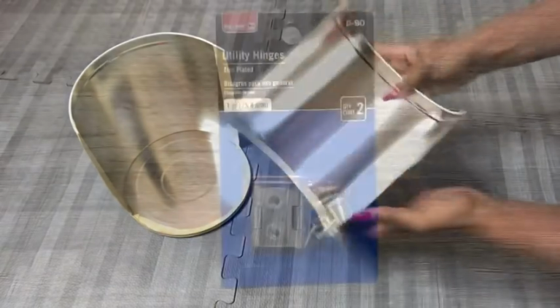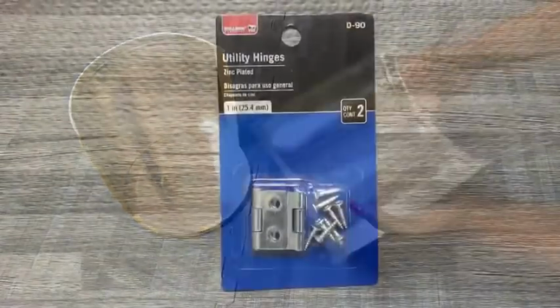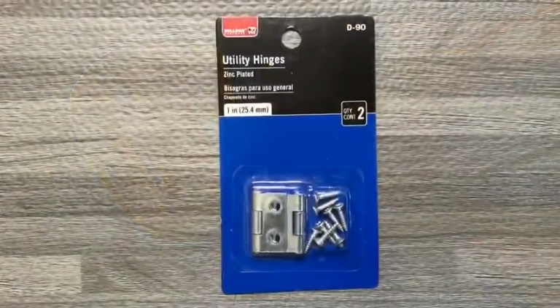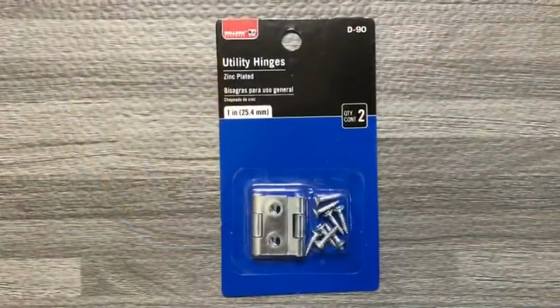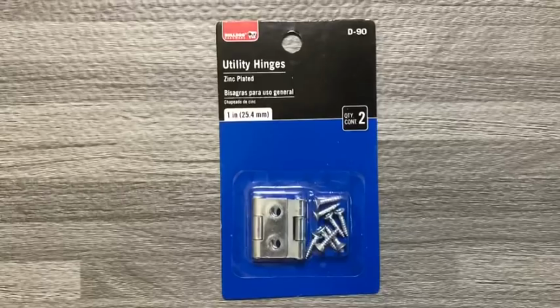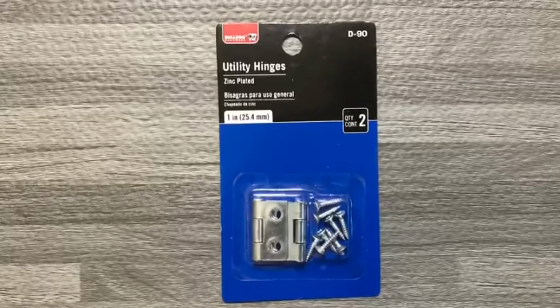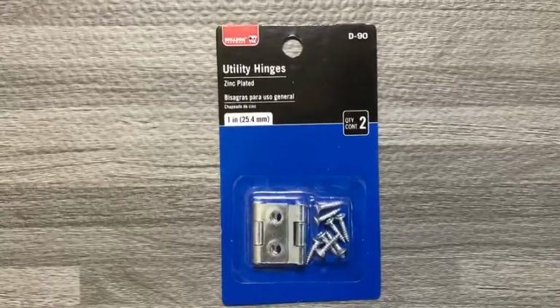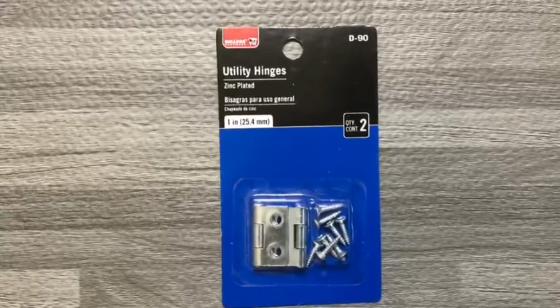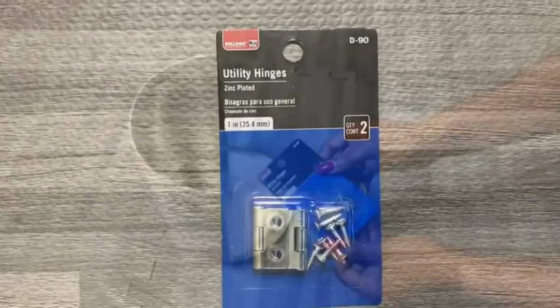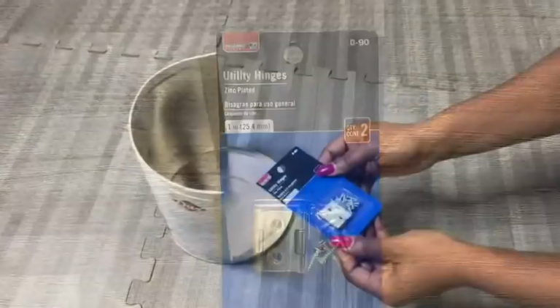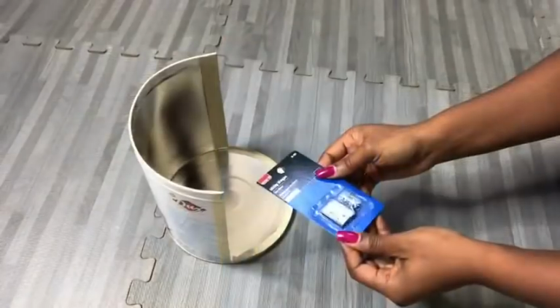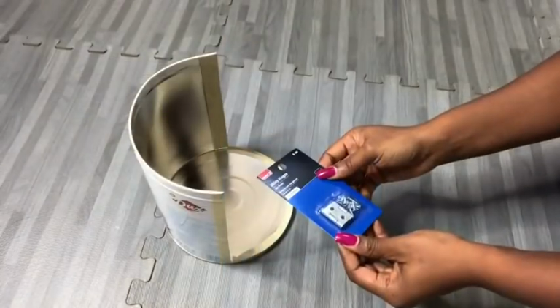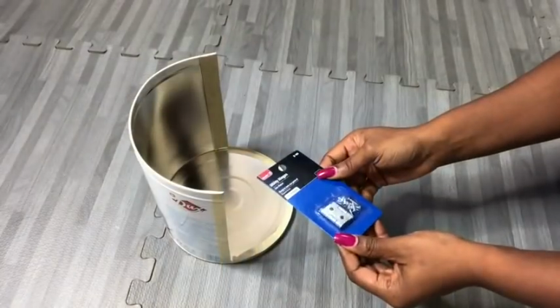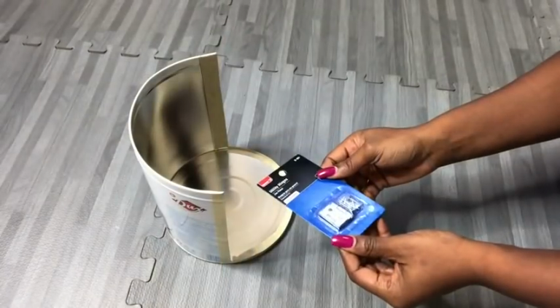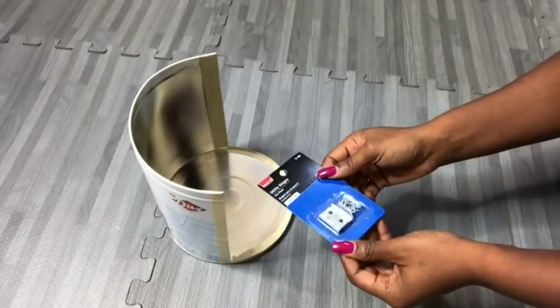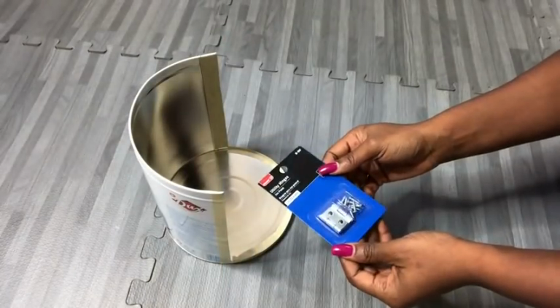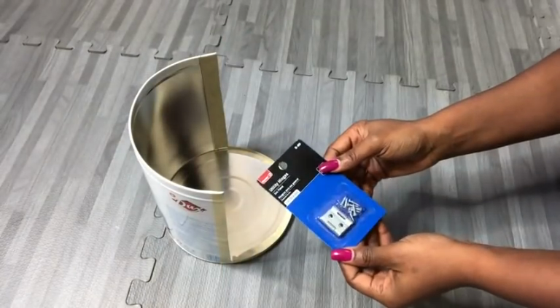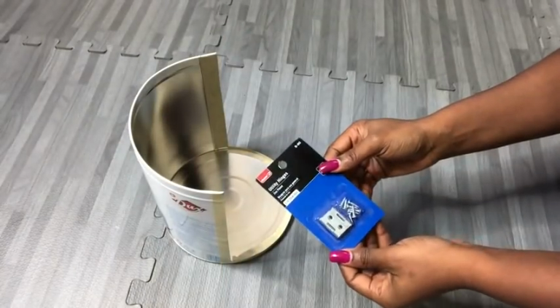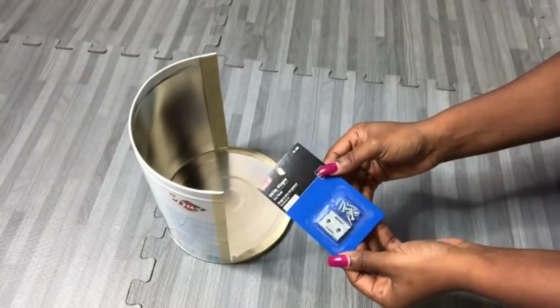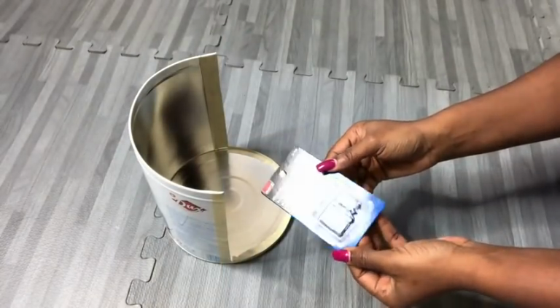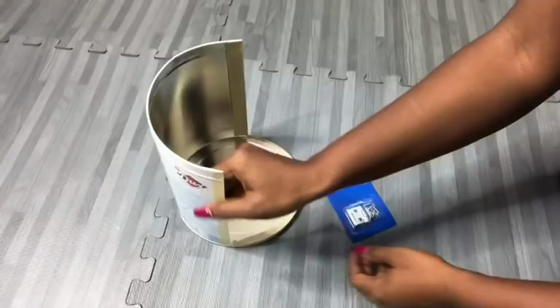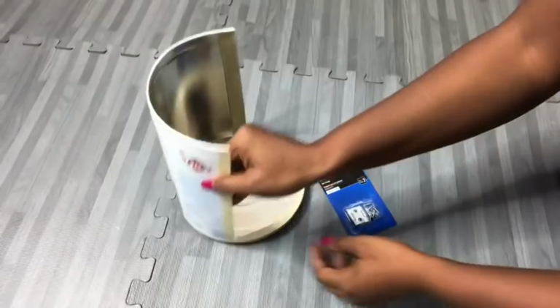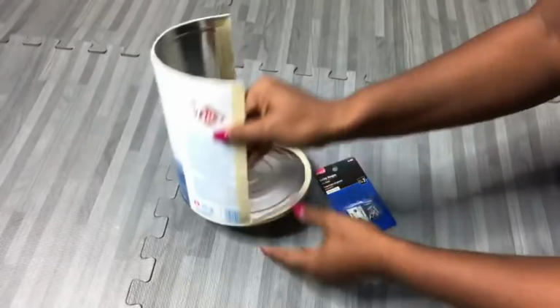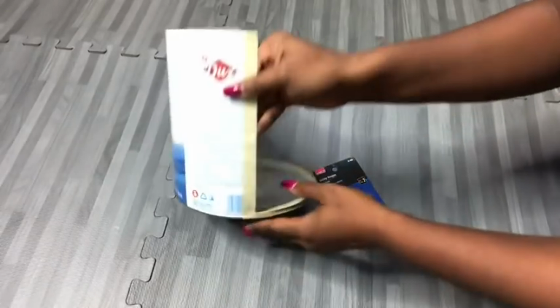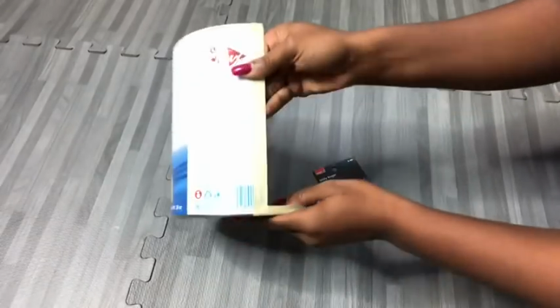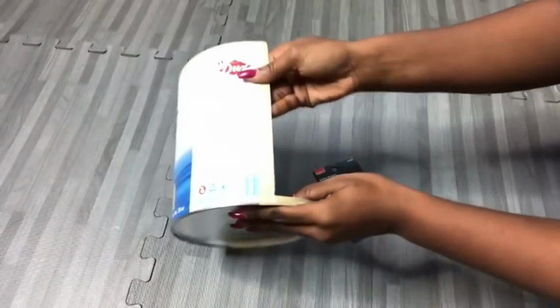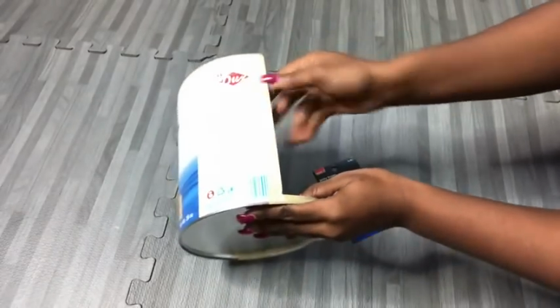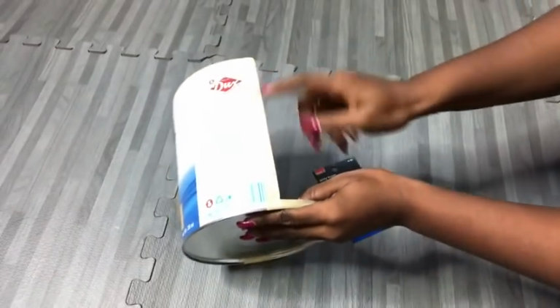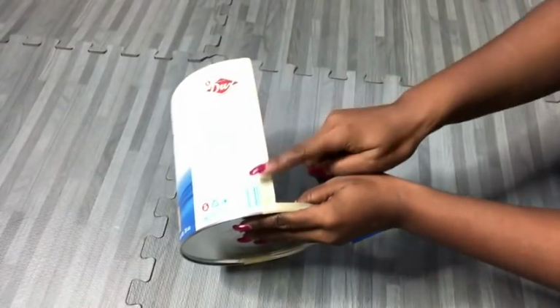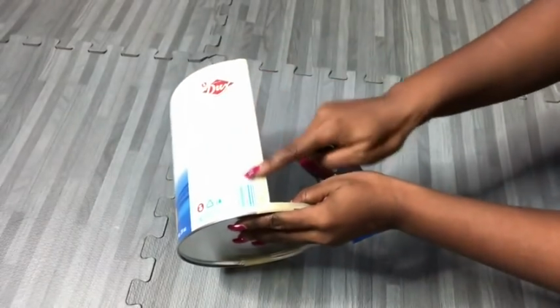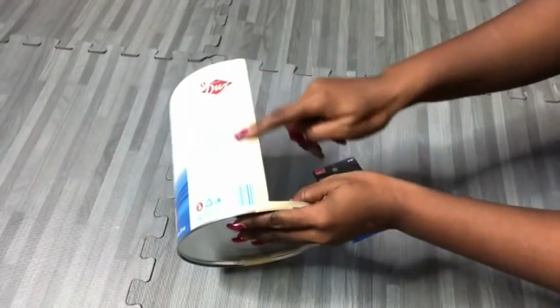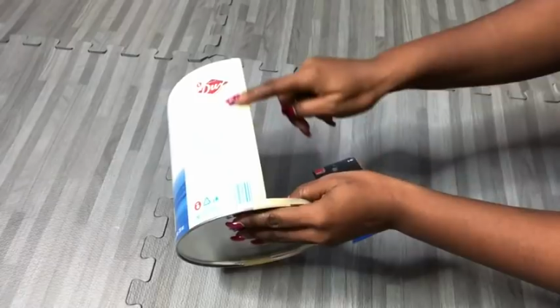I got a set of hinges from Walmart and I'm going to glue them to the tin using the hot glue gun for now, just to keep them in place.